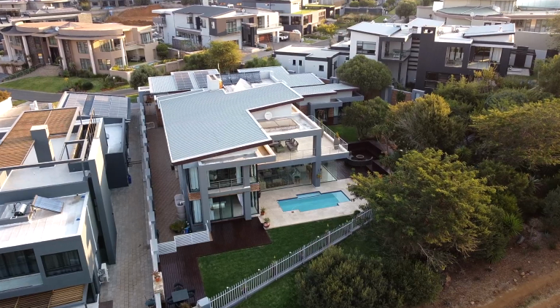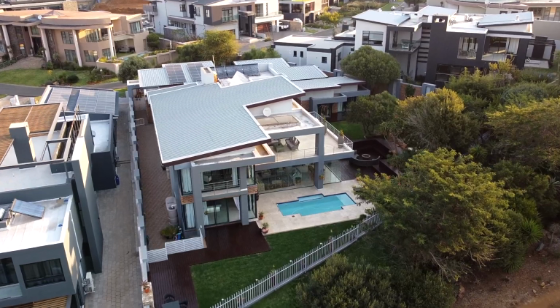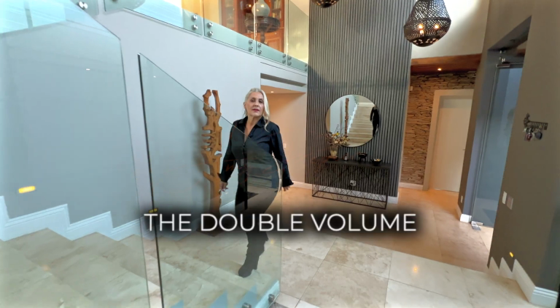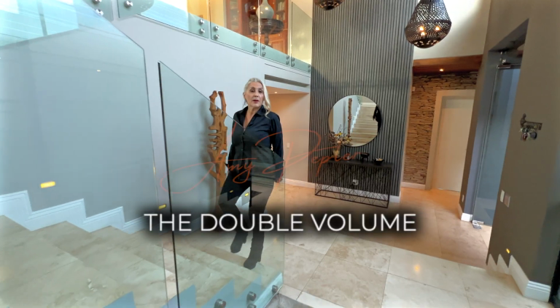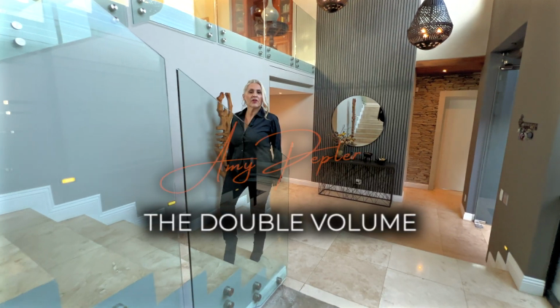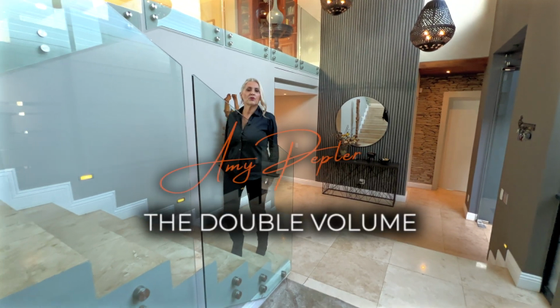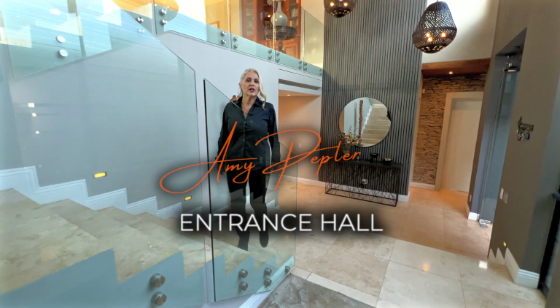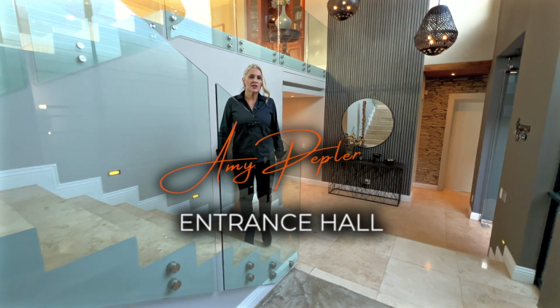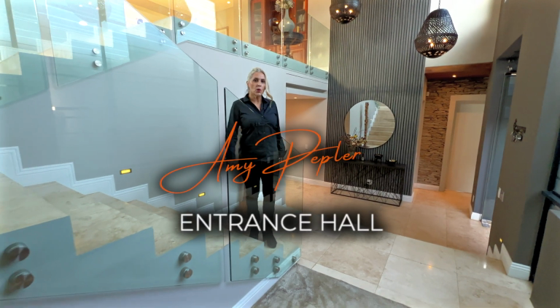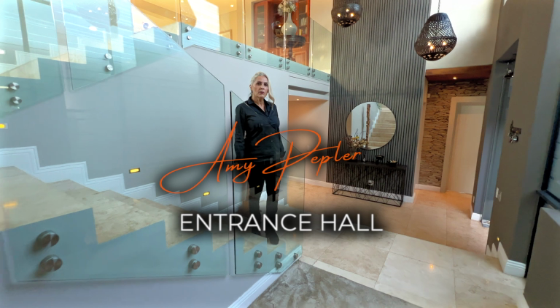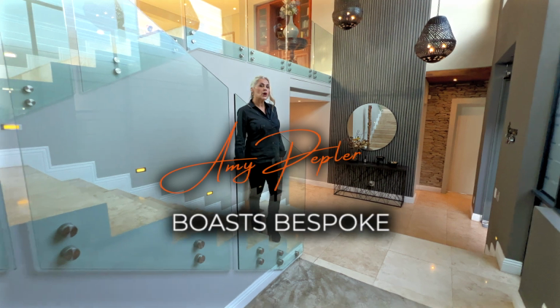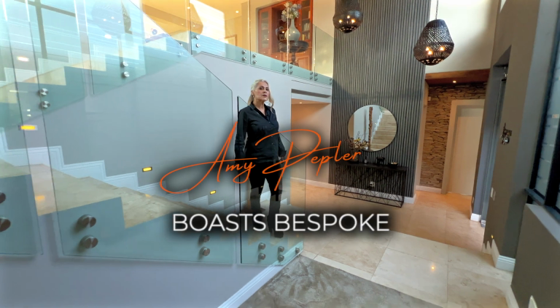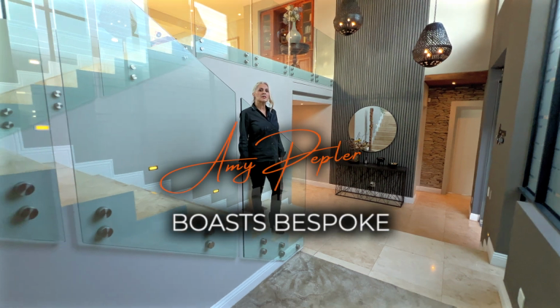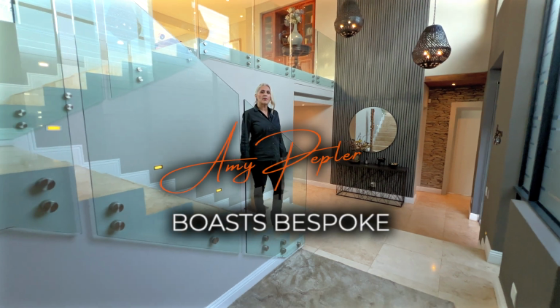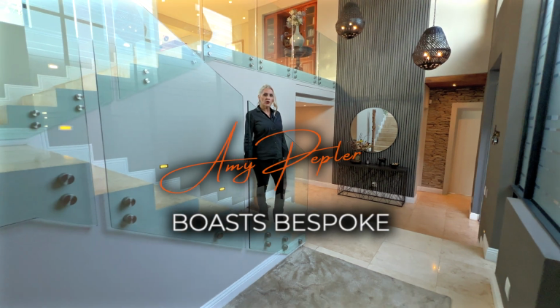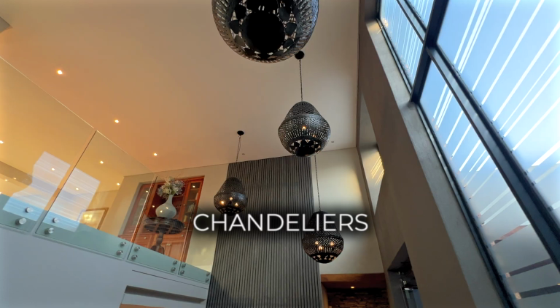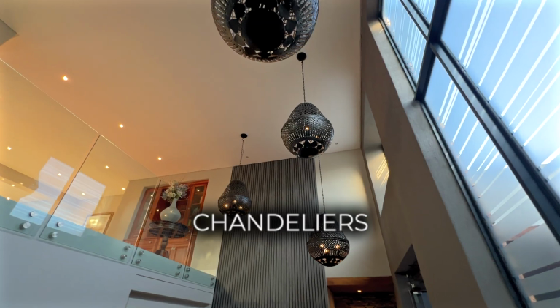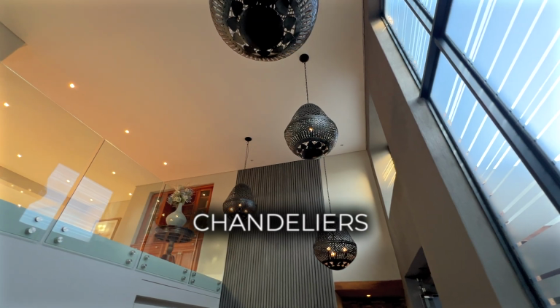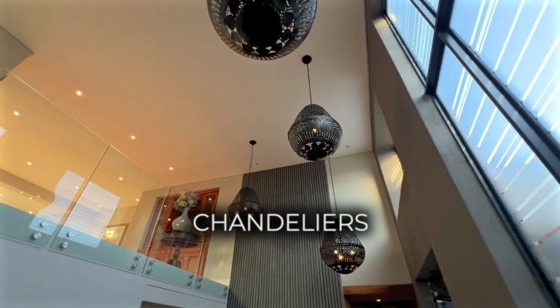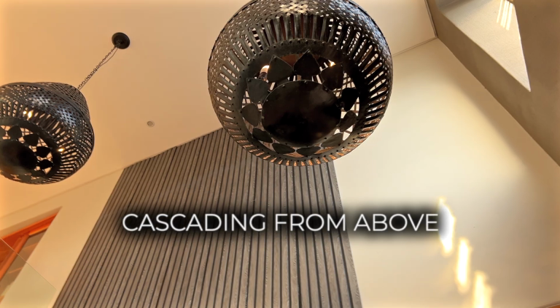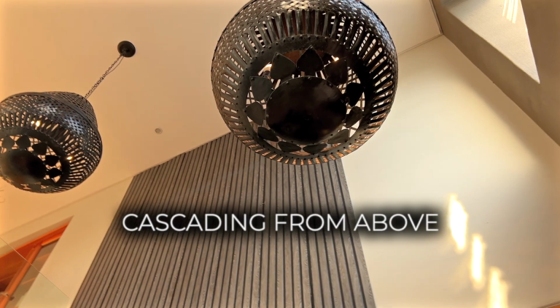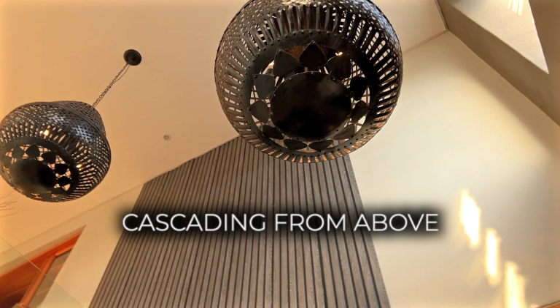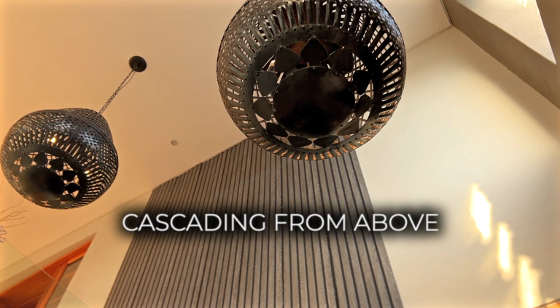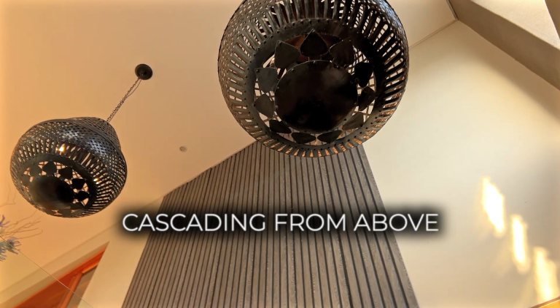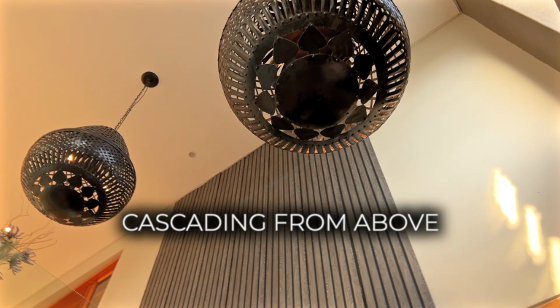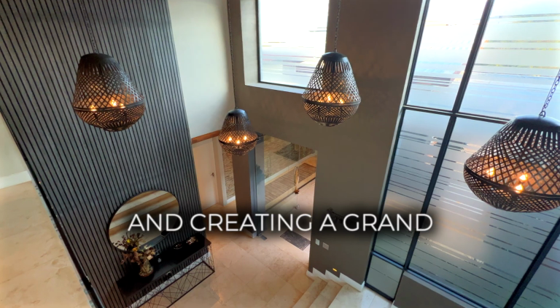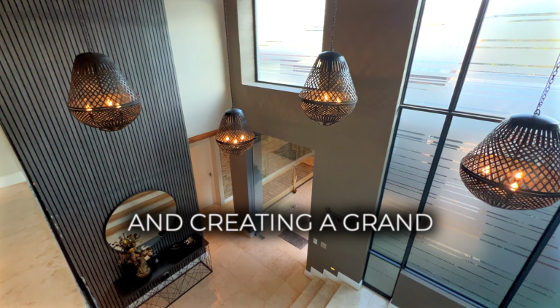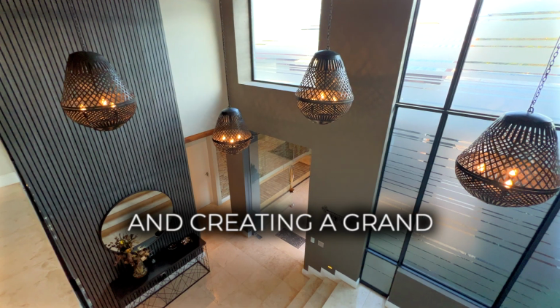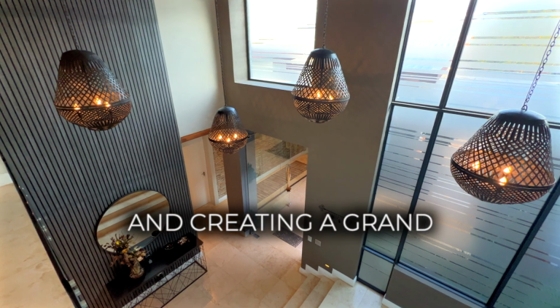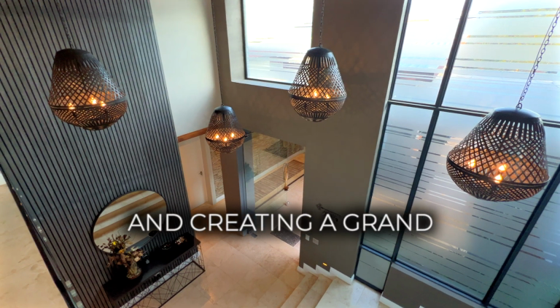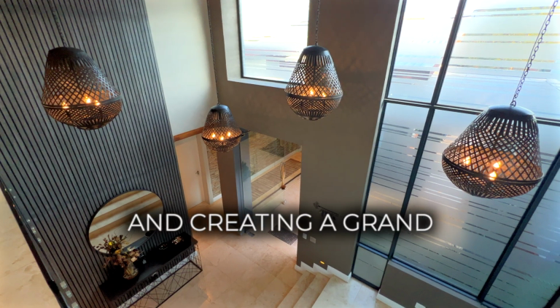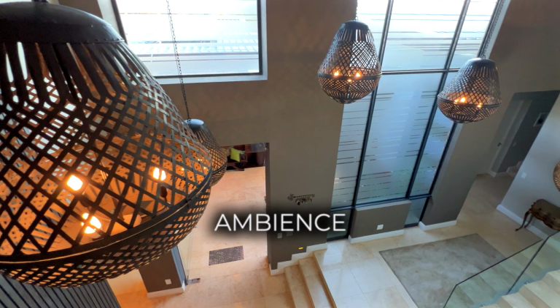The double-volume entrance hall boasts bespoke chandeliers, cascading from above and creating a grand ambience.